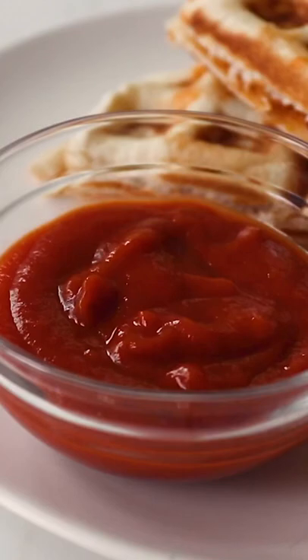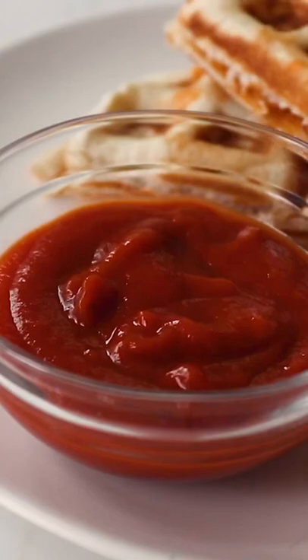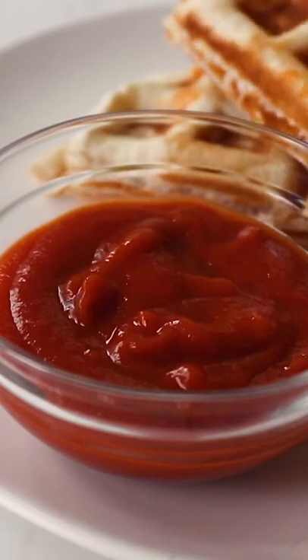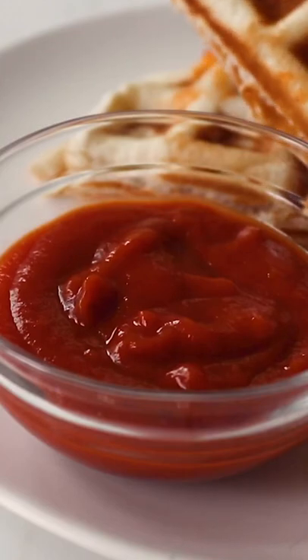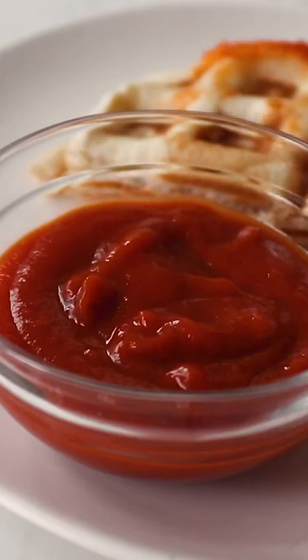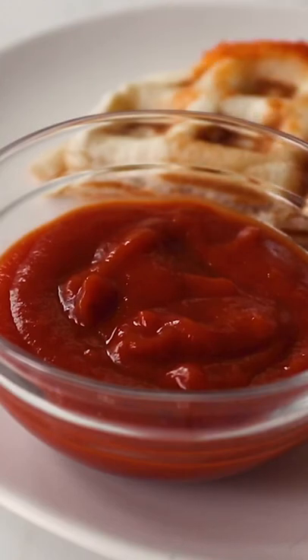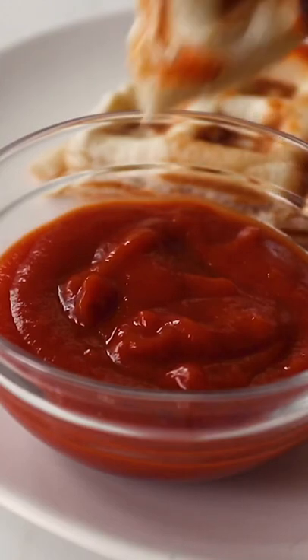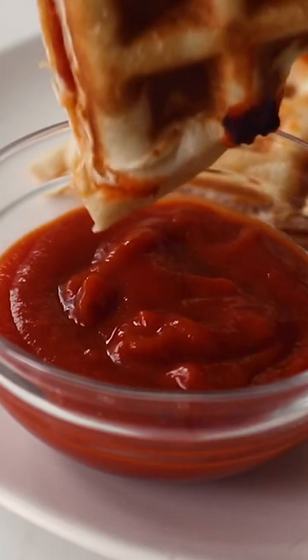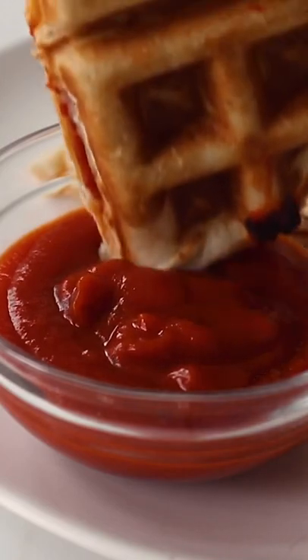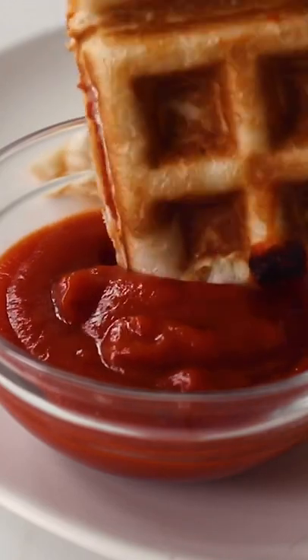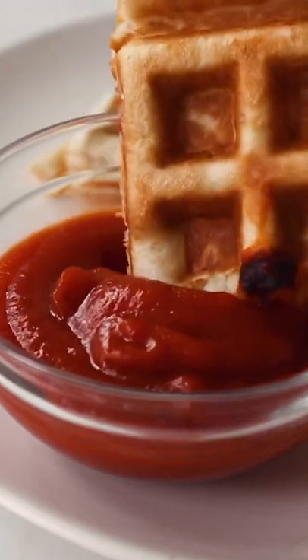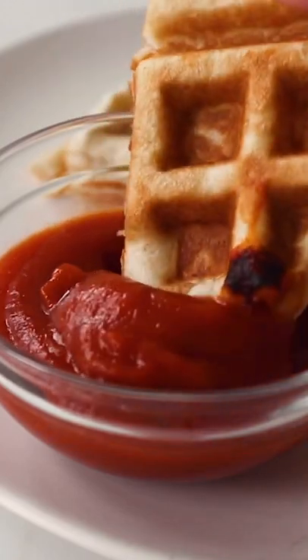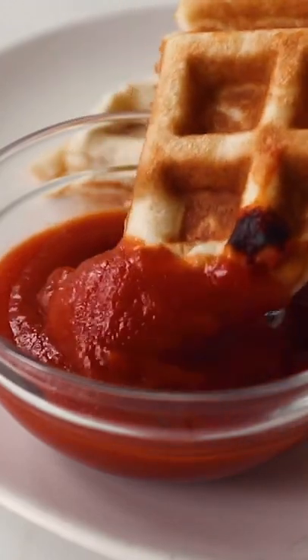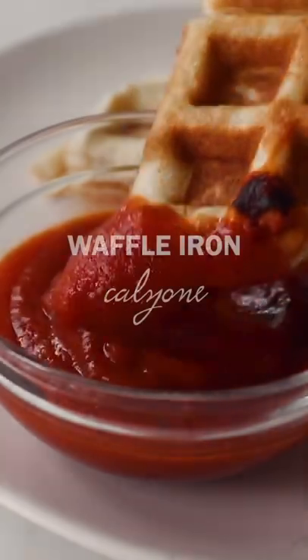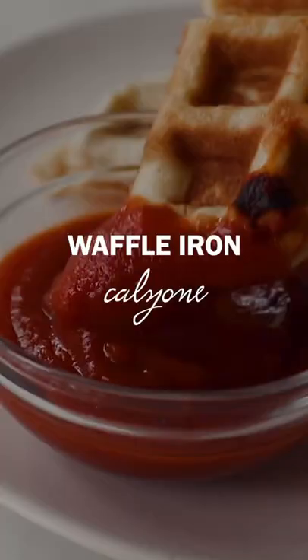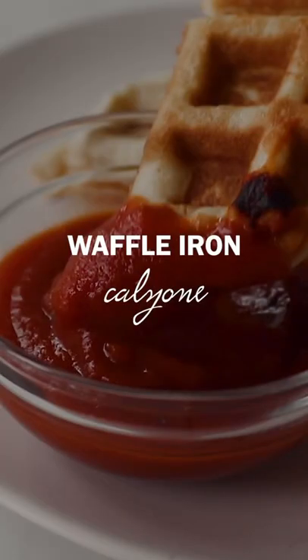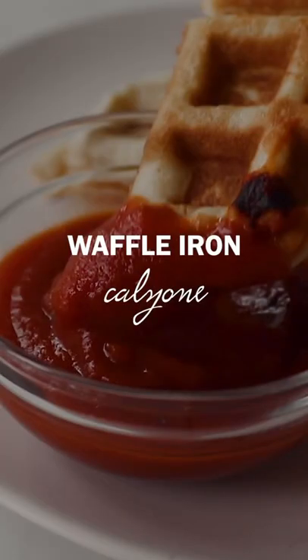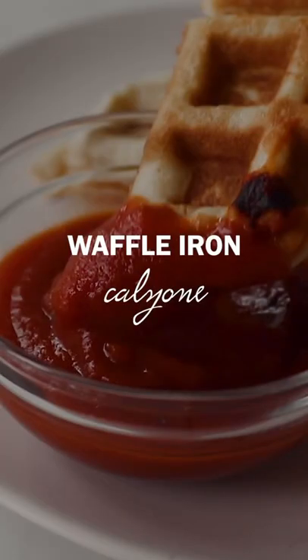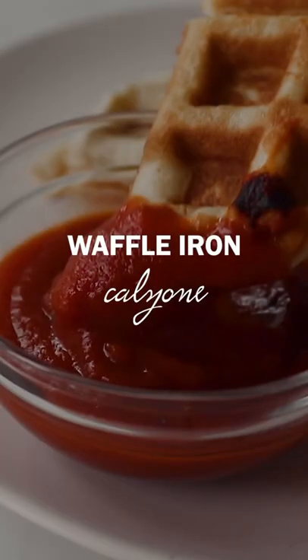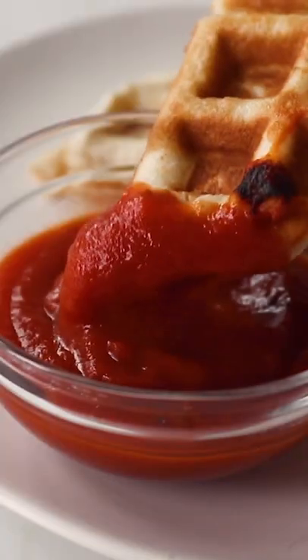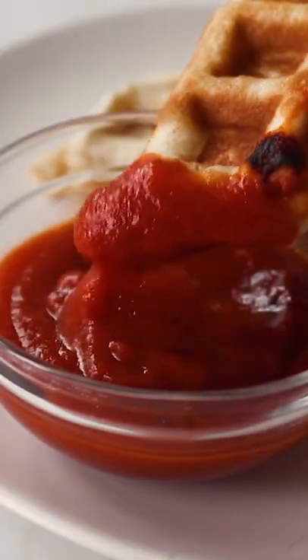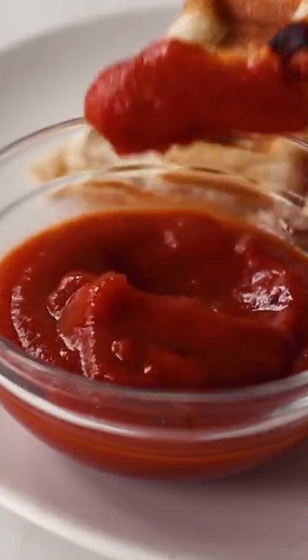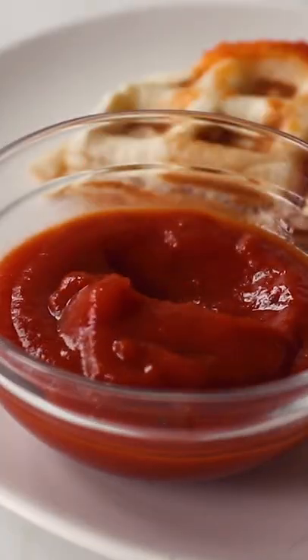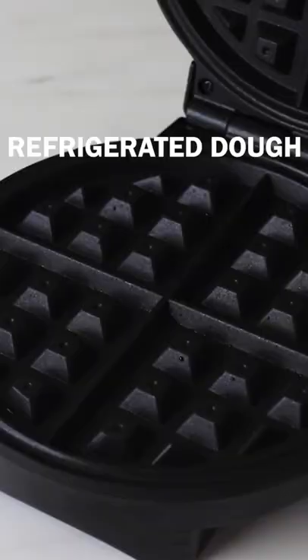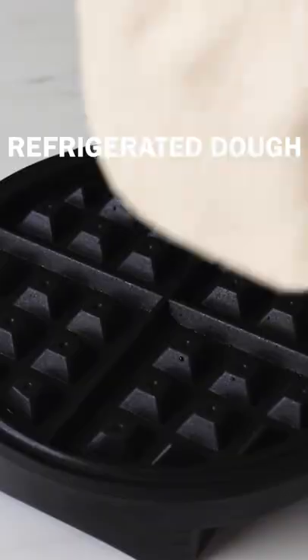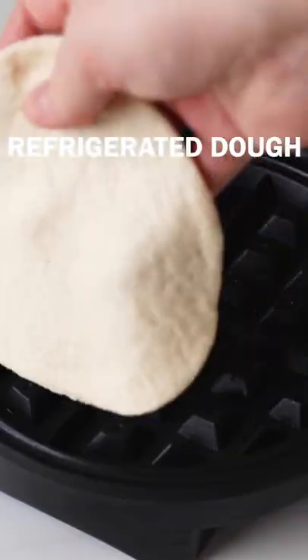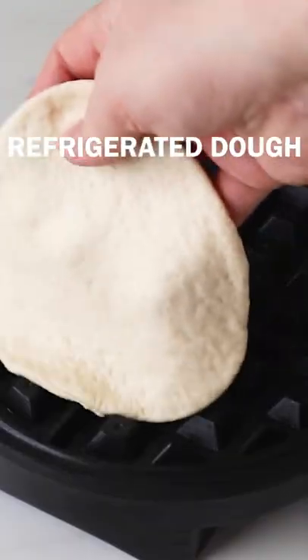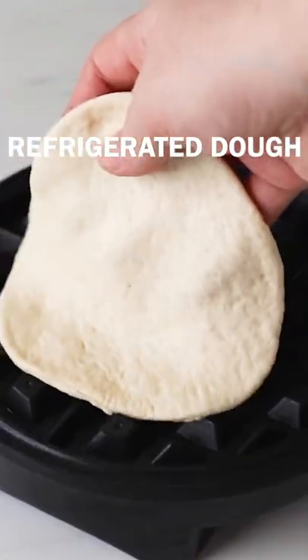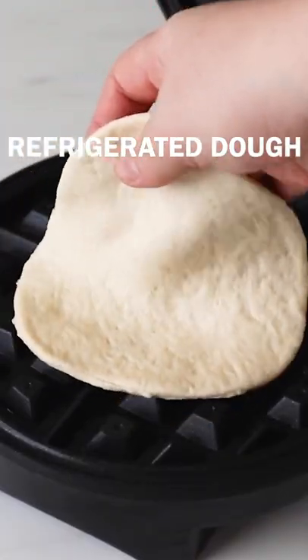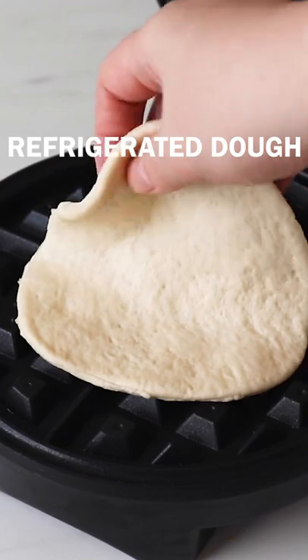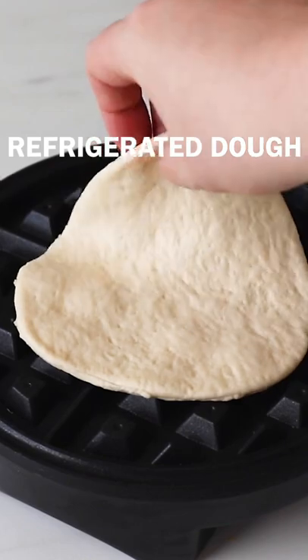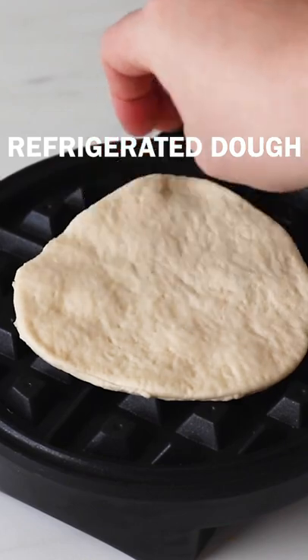This waffle iron calzone is so easy yet so genius that I can't believe I haven't been doing it this way for years.